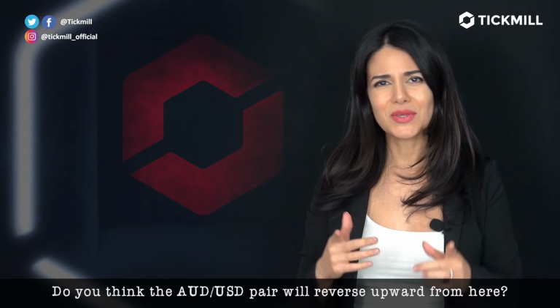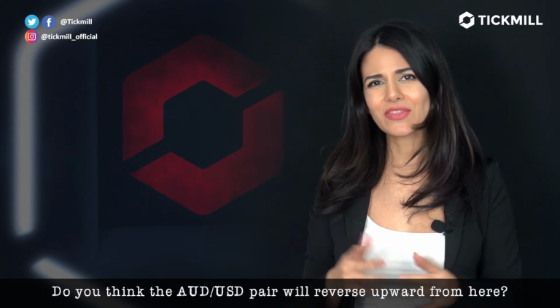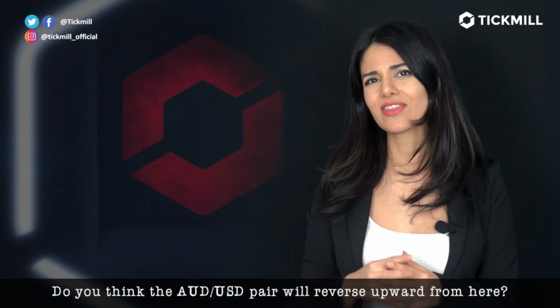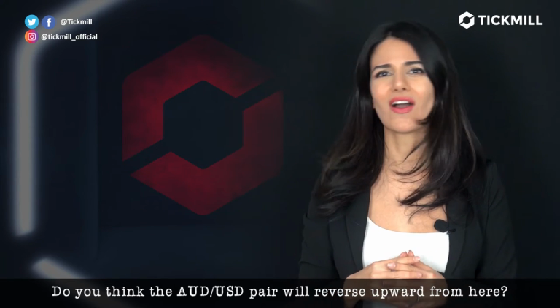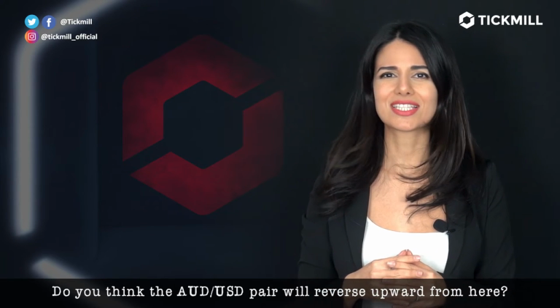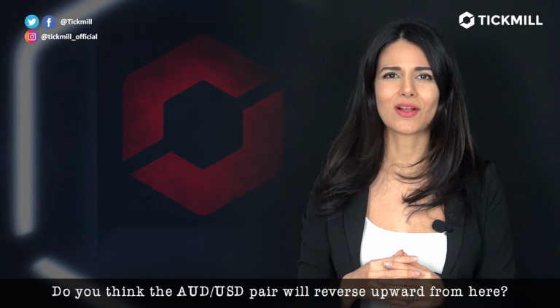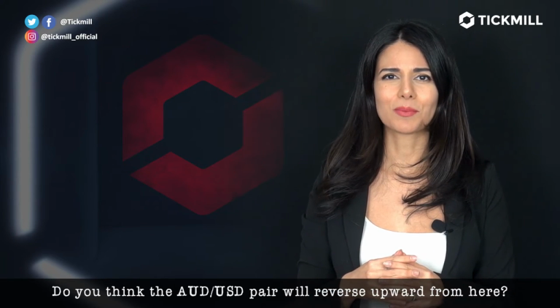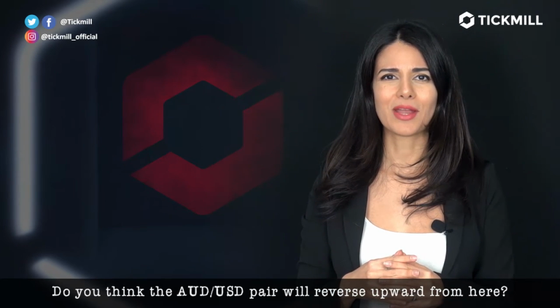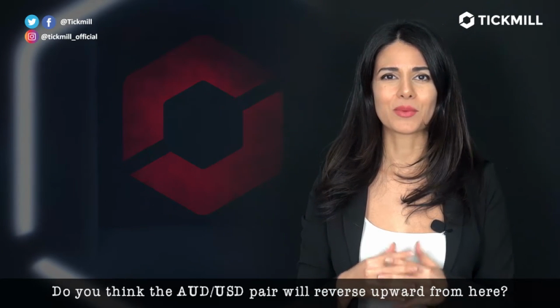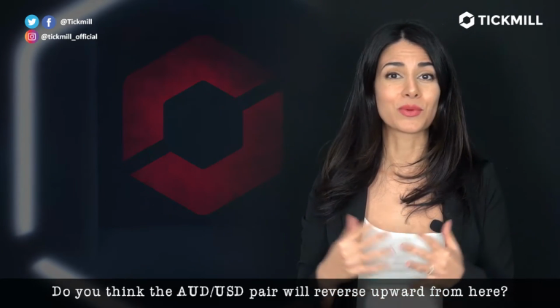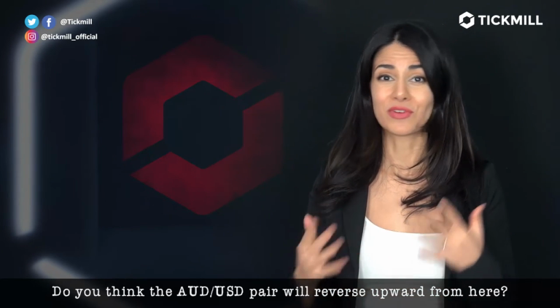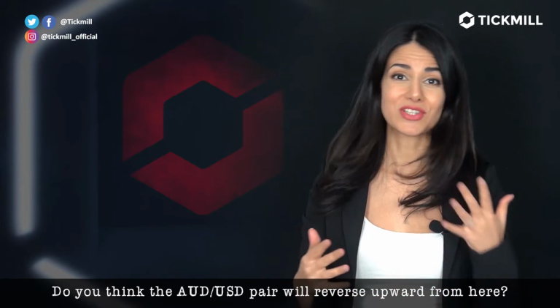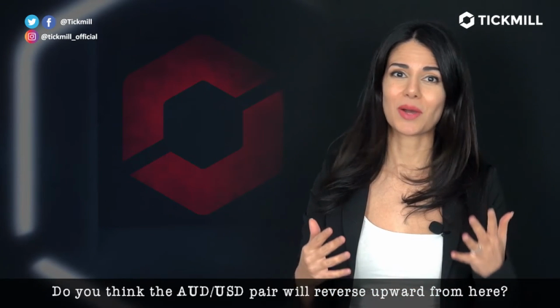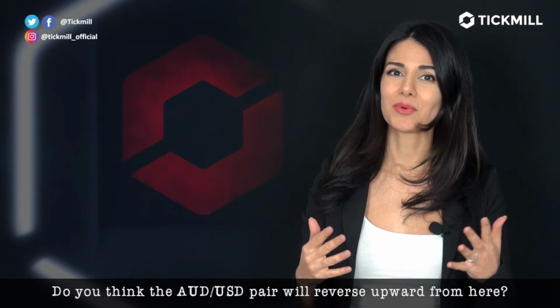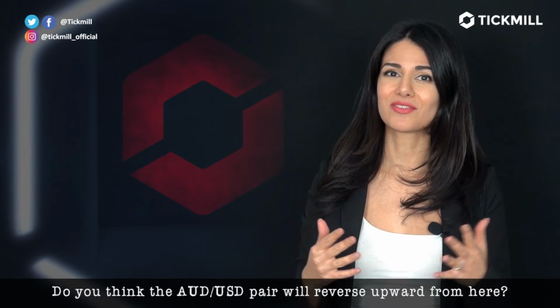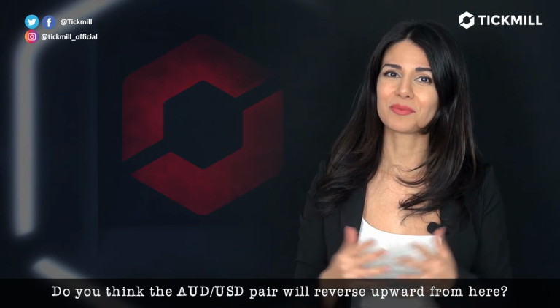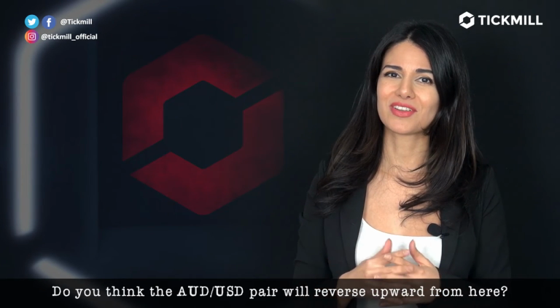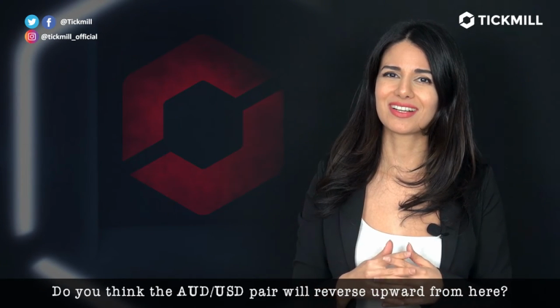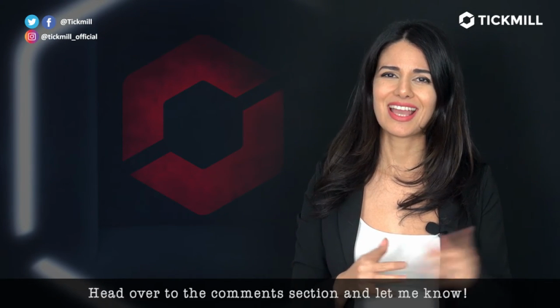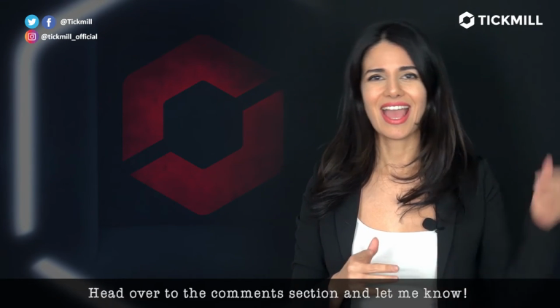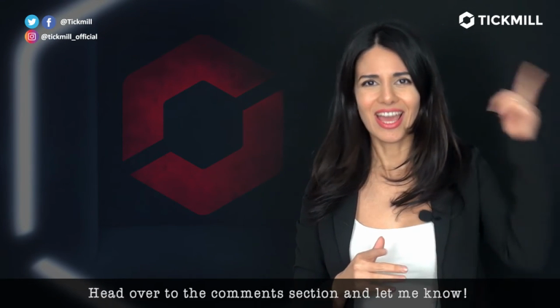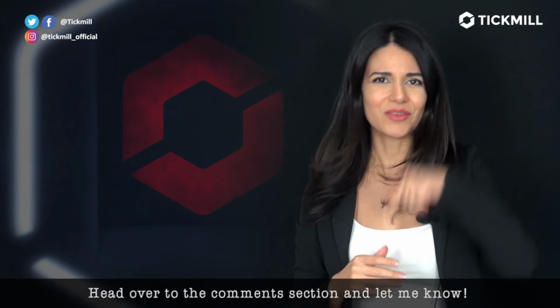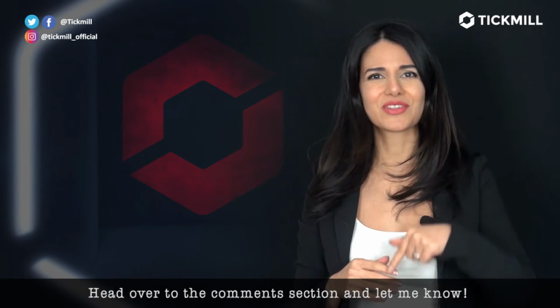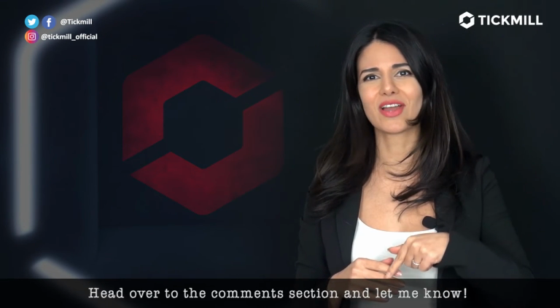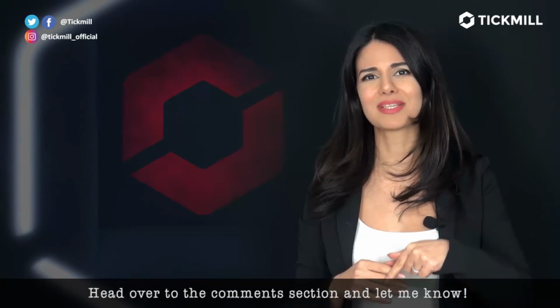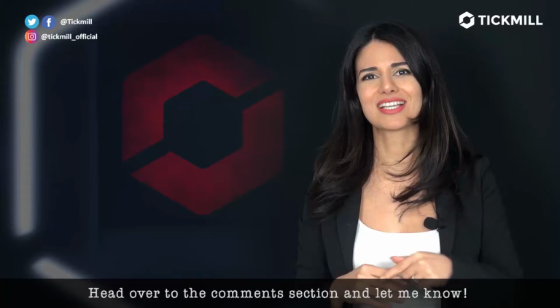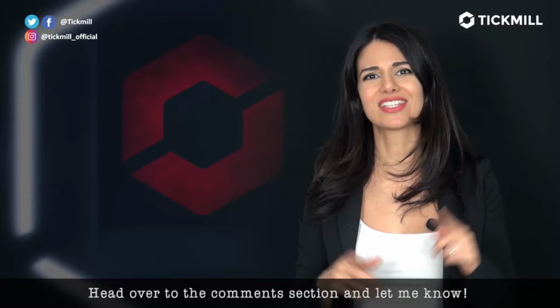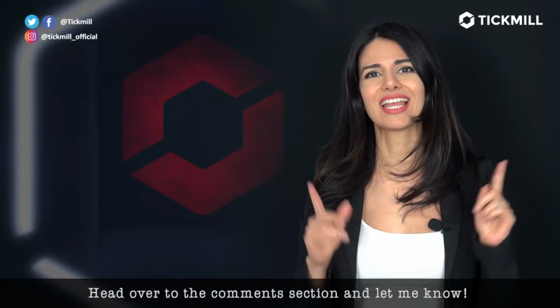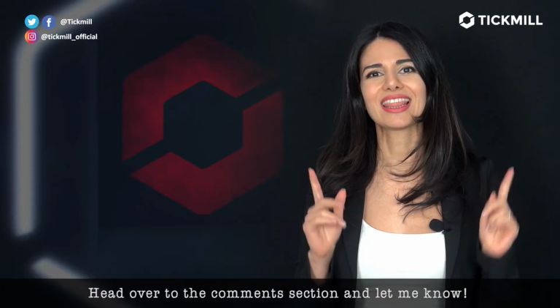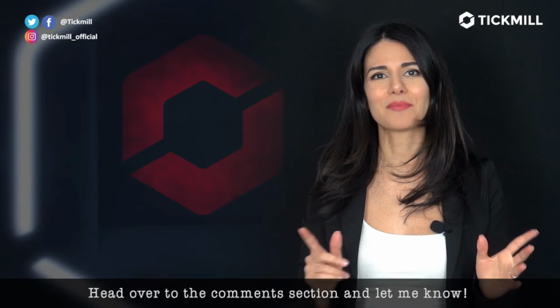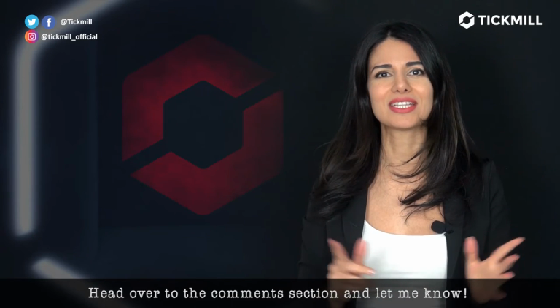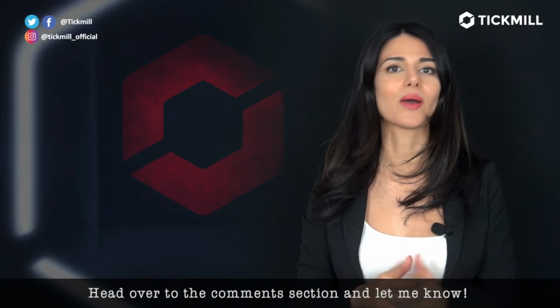Do you think the Aussie dollar pair will reverse upward from here? Head over to the comment section and let me know.